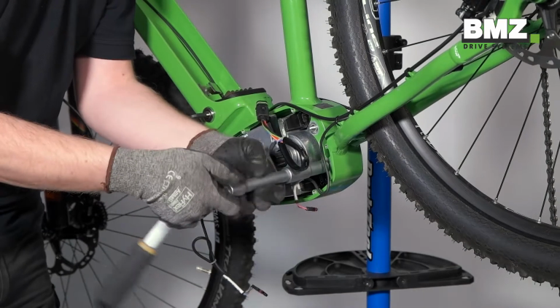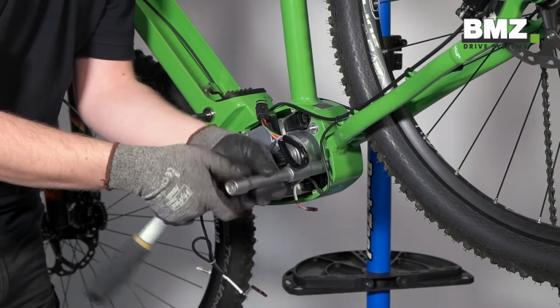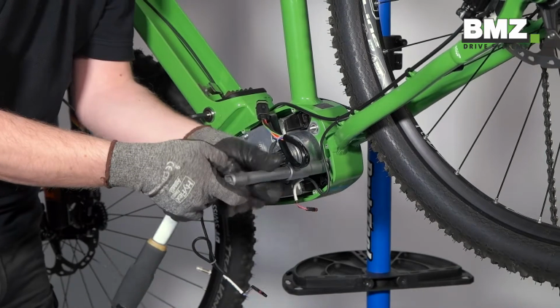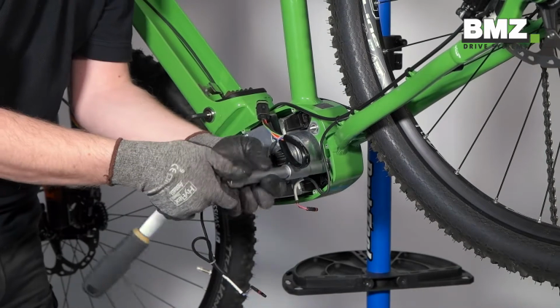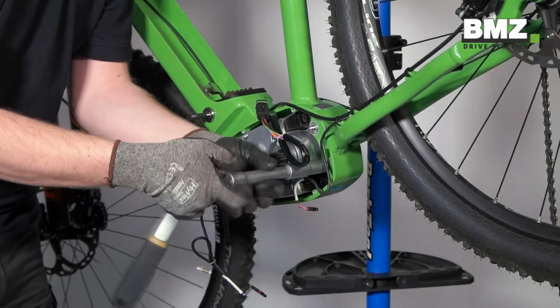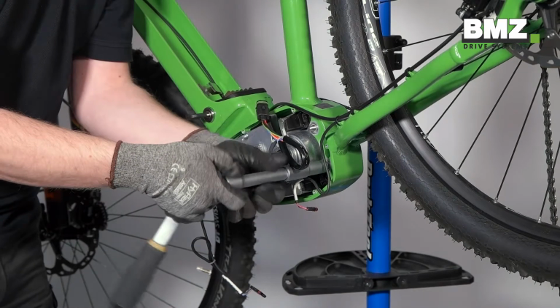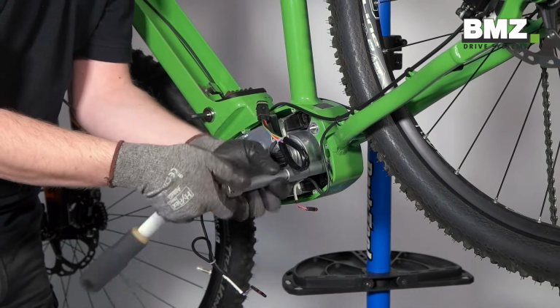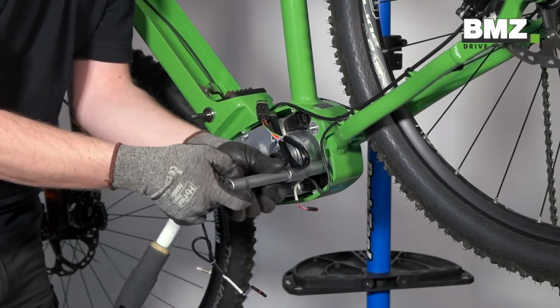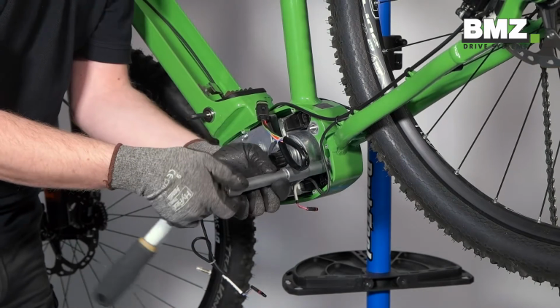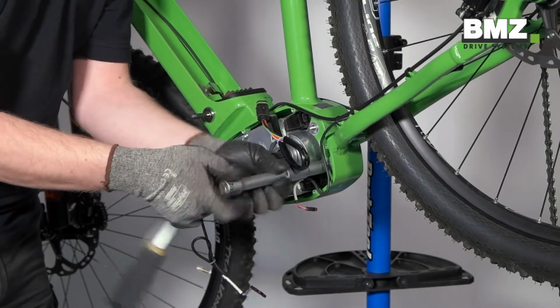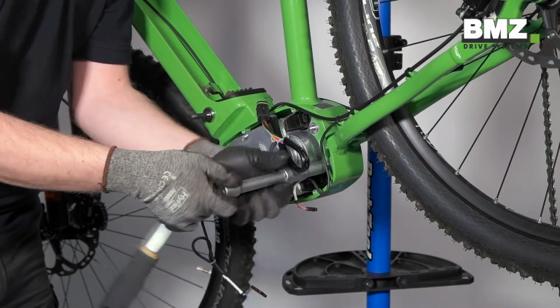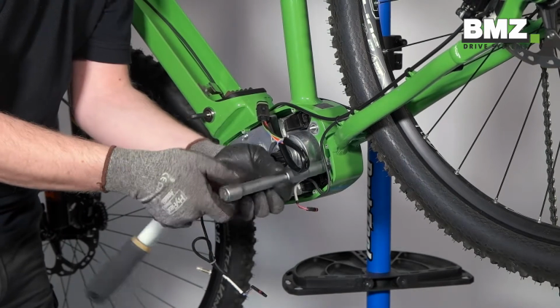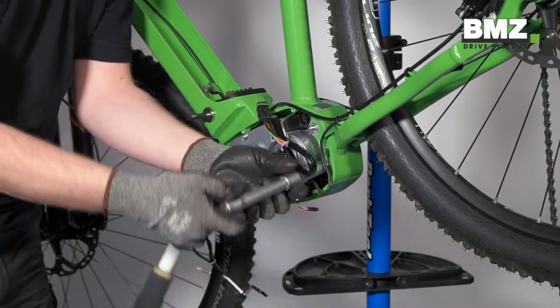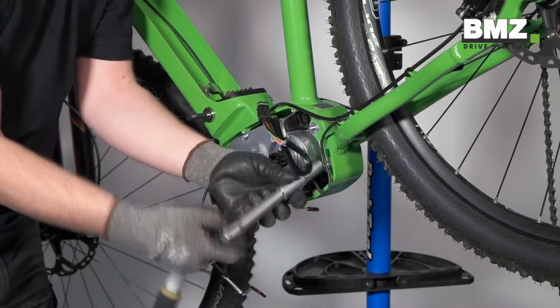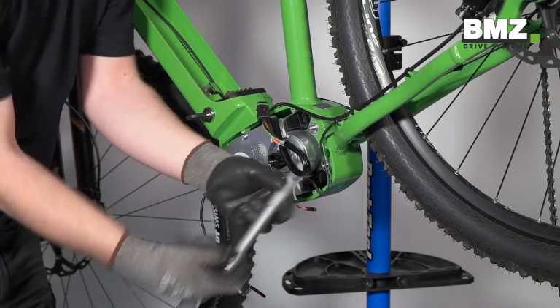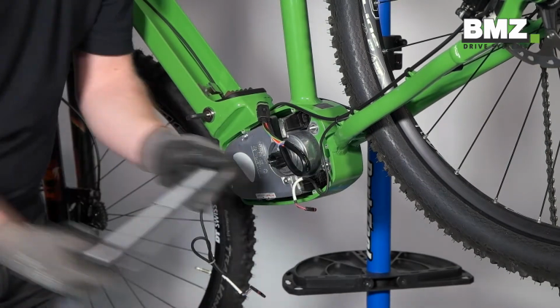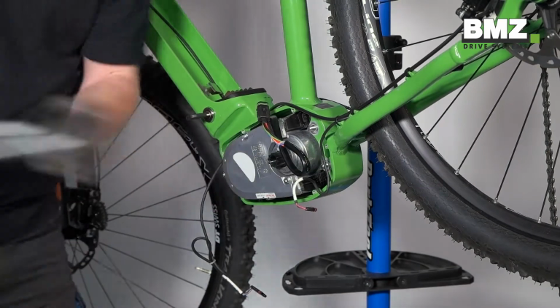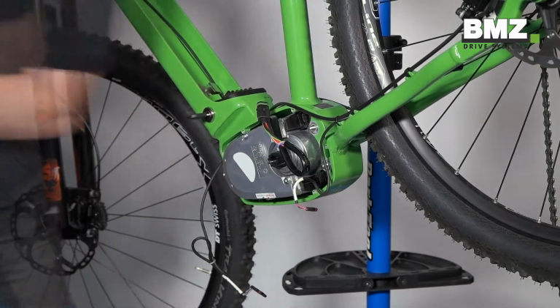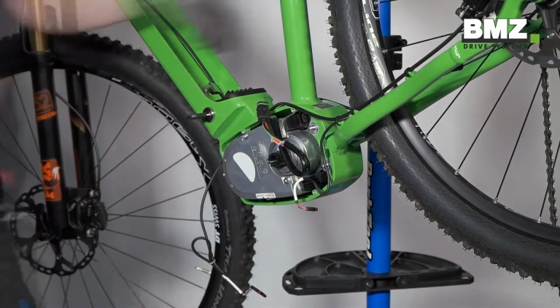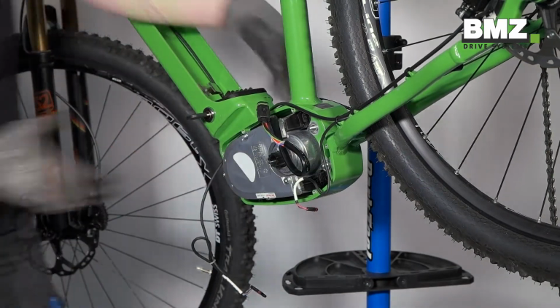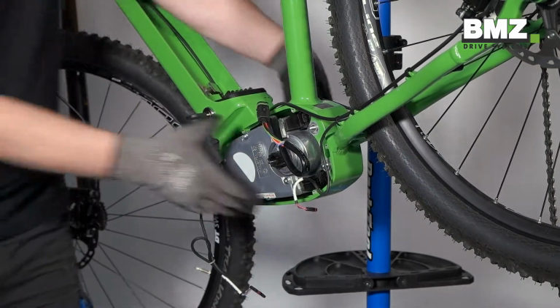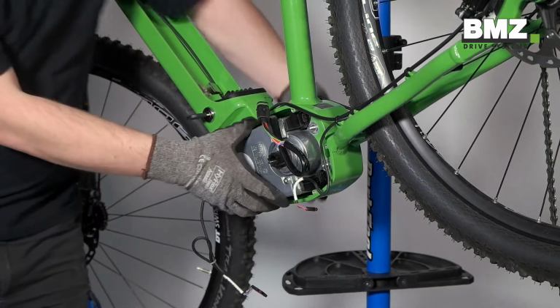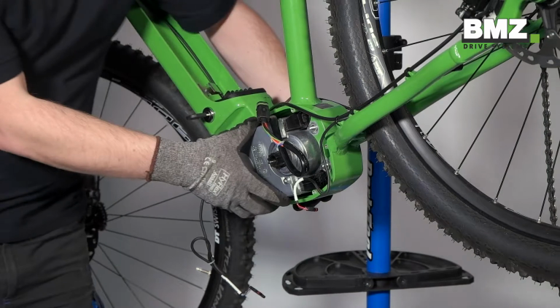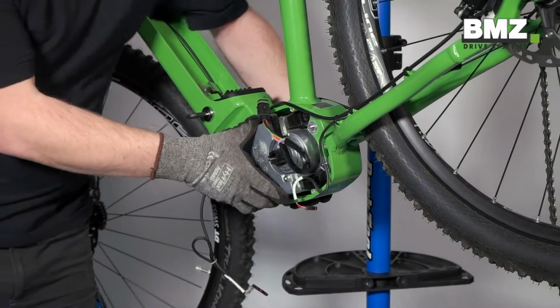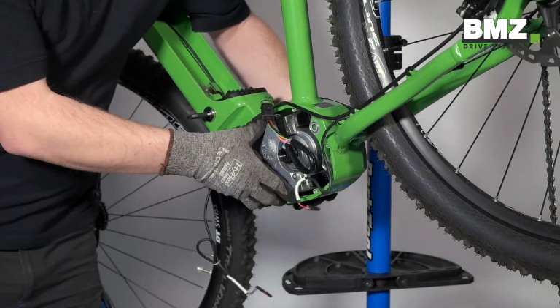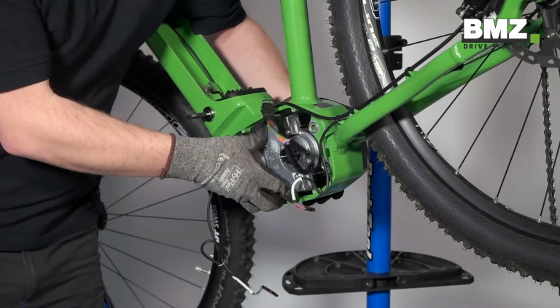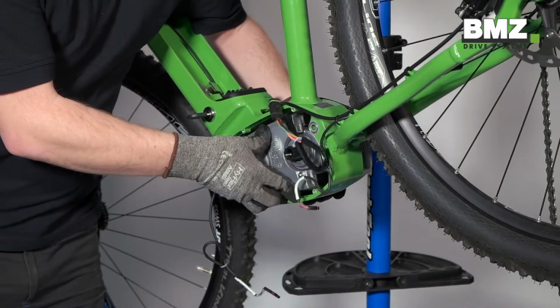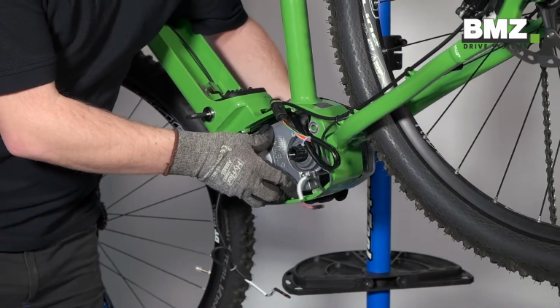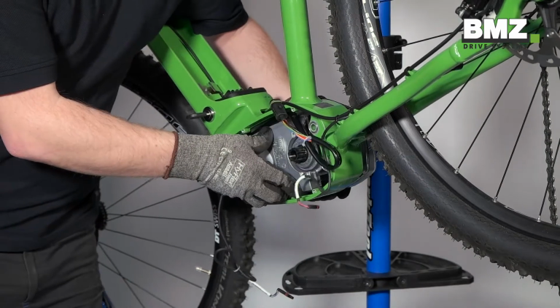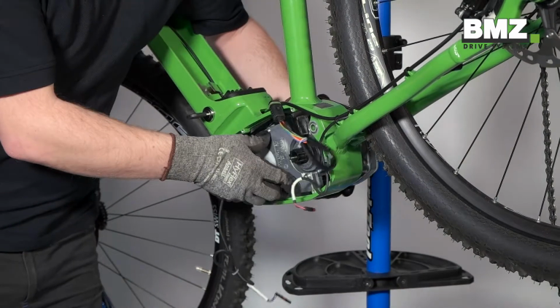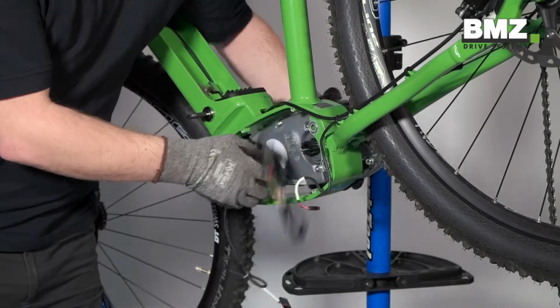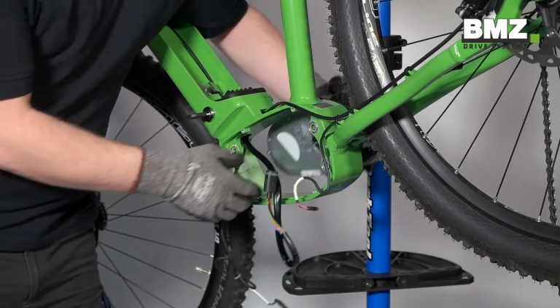After the 3 motor screws have been unscrewed, the motor can be removed to the right side.